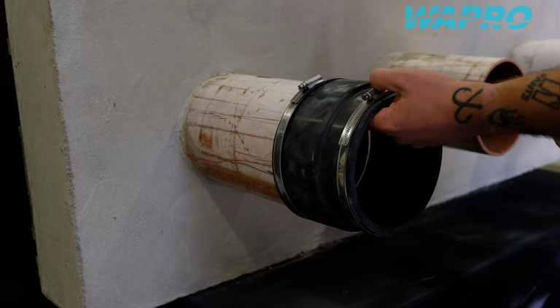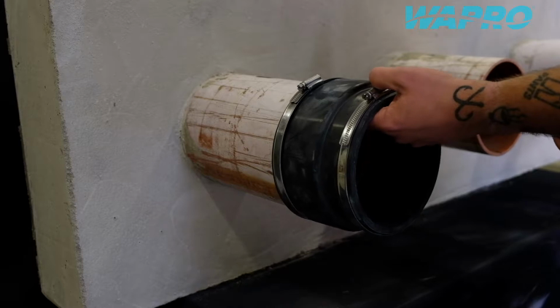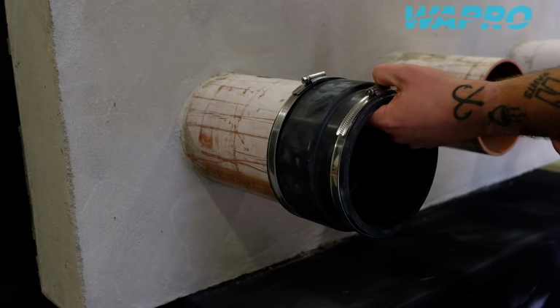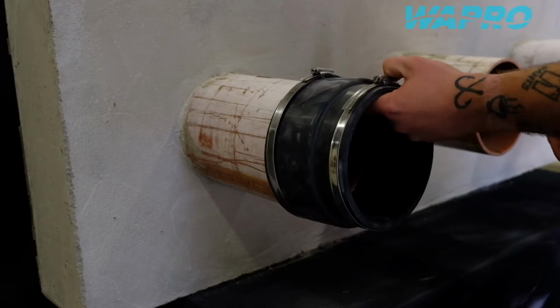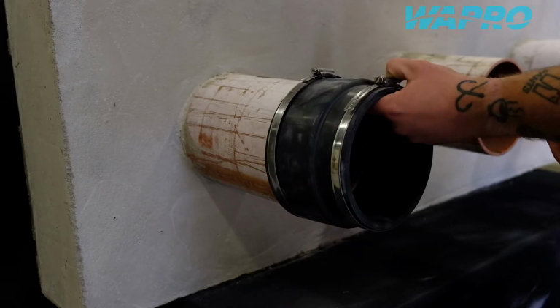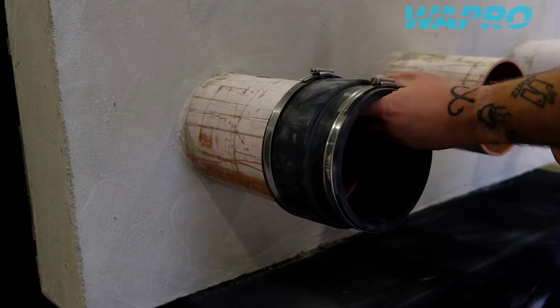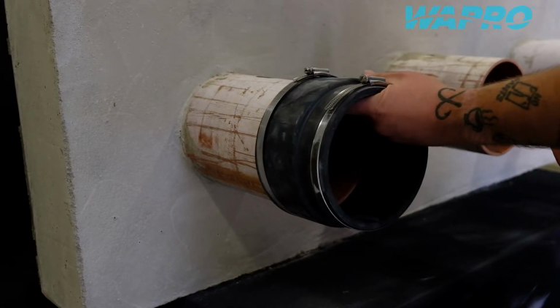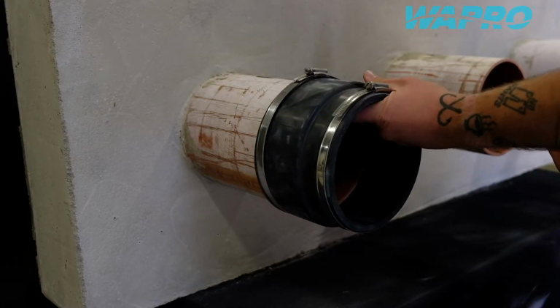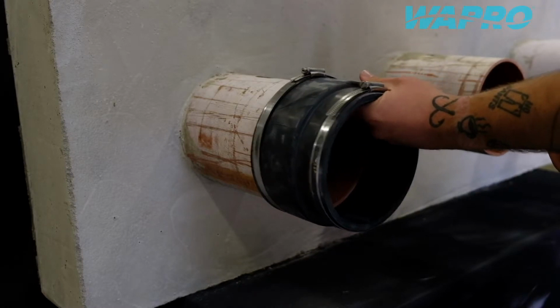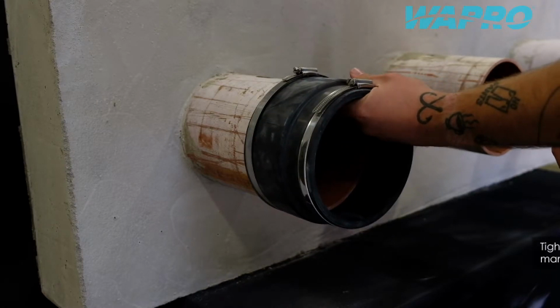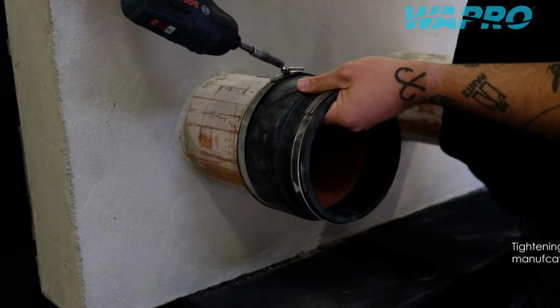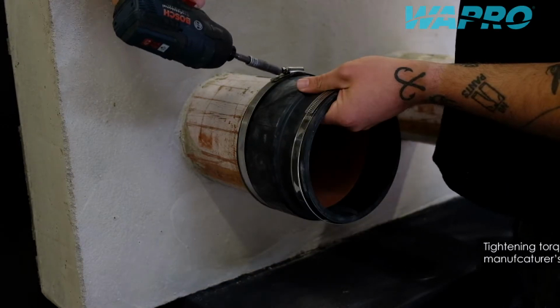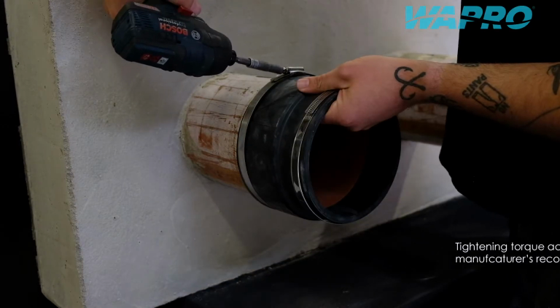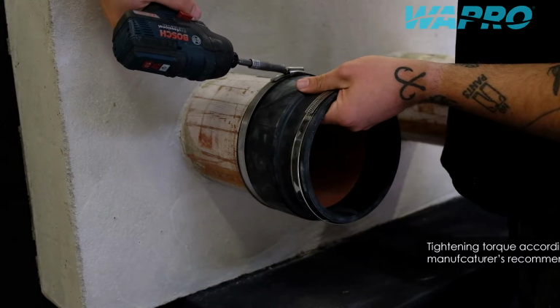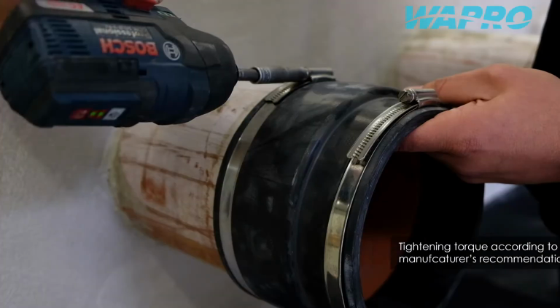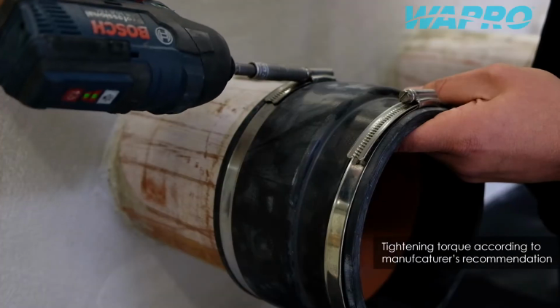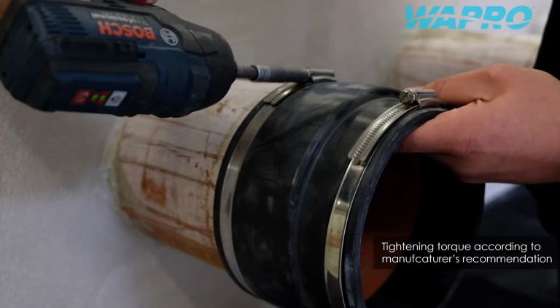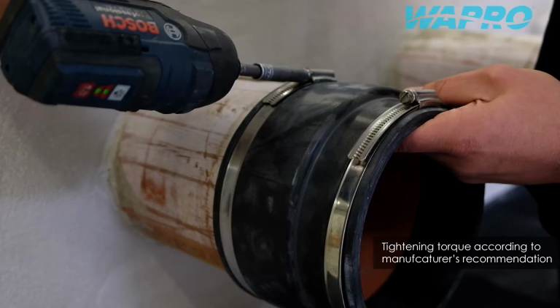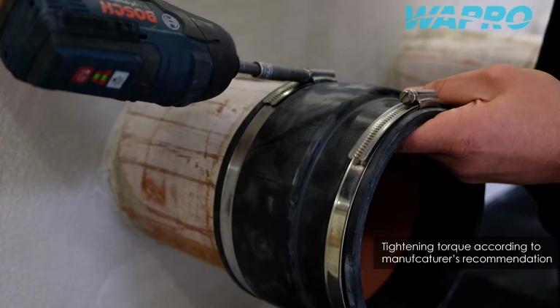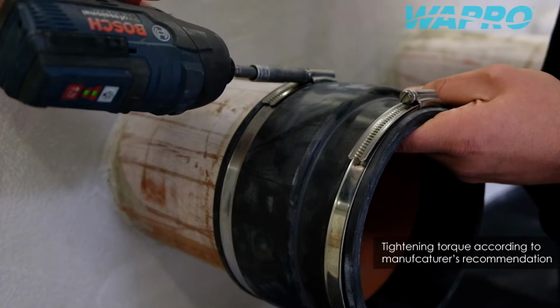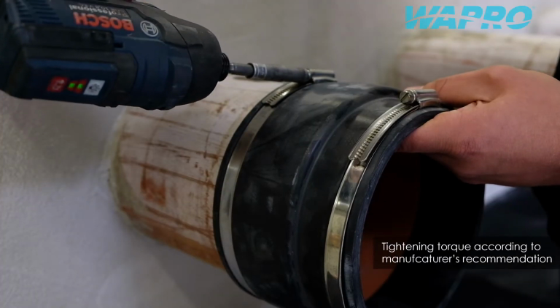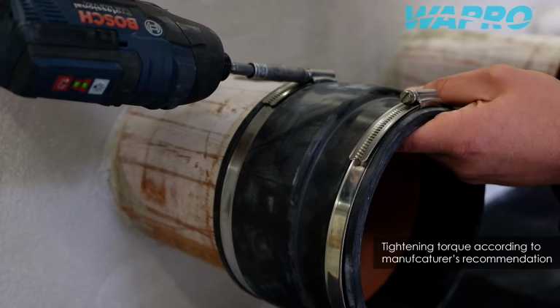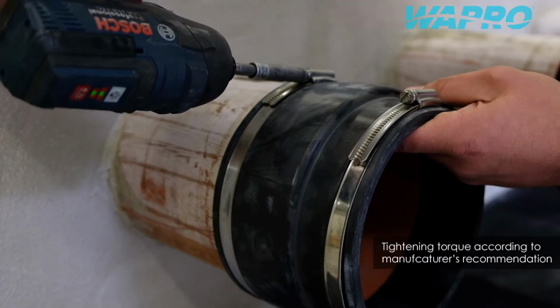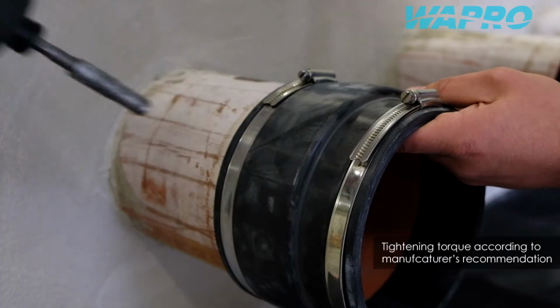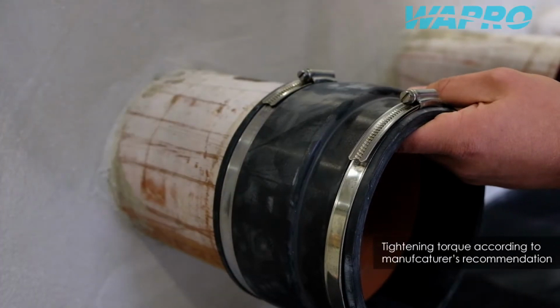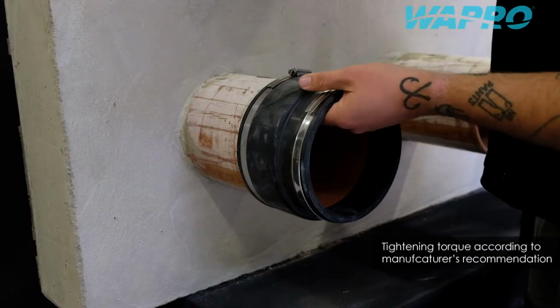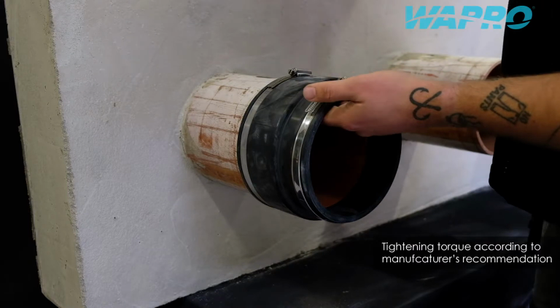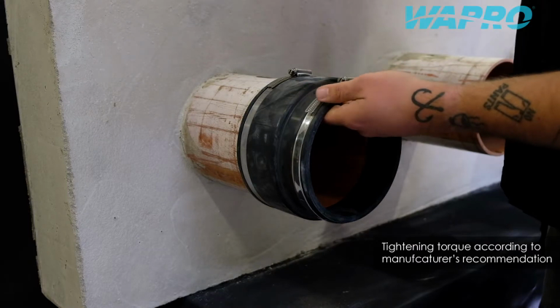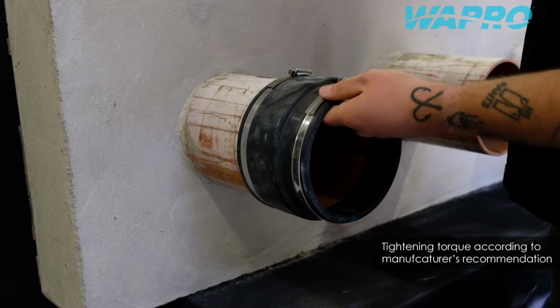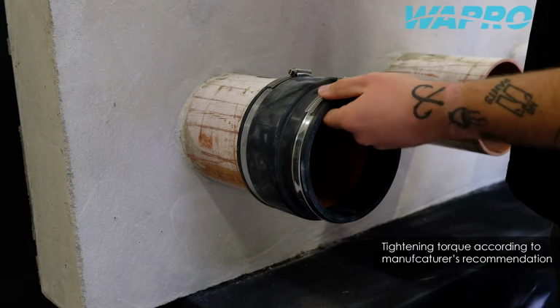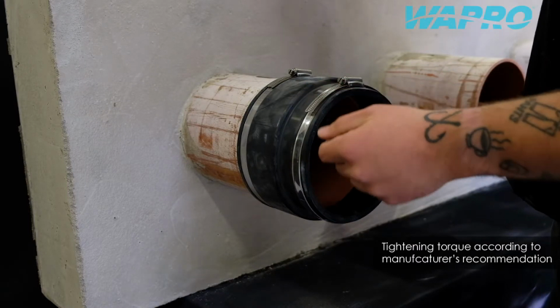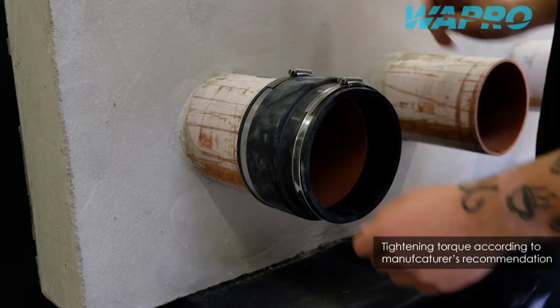Fasten the flexible coupling to the hose pipe and firmly tighten the clamps to permanently secure the flexible coupling to the pipe.